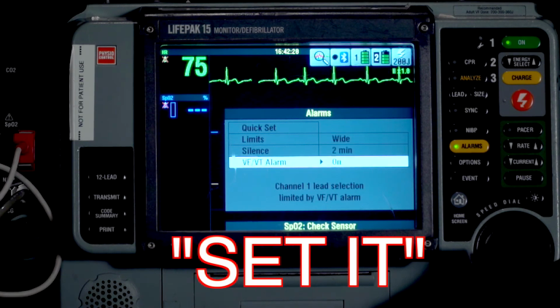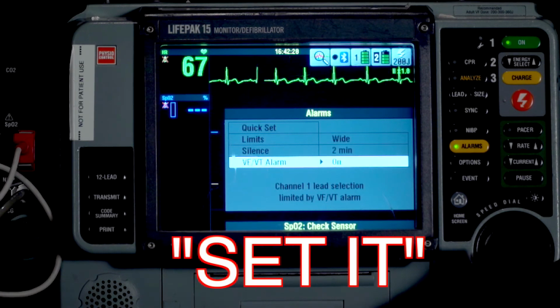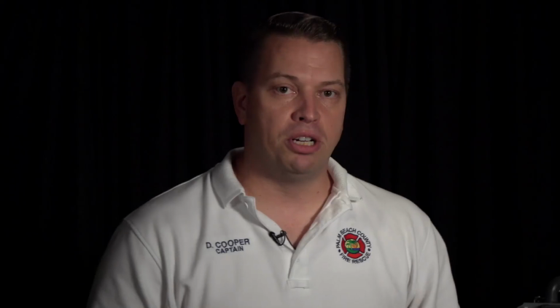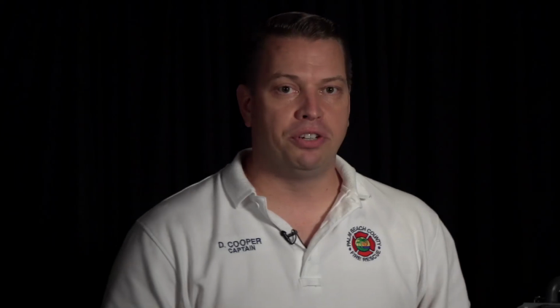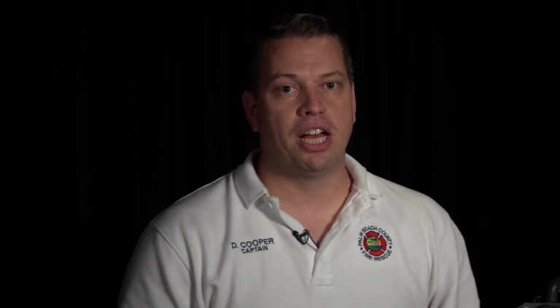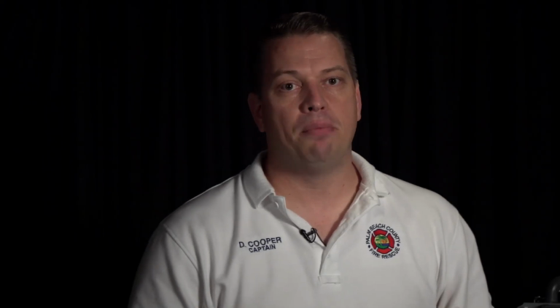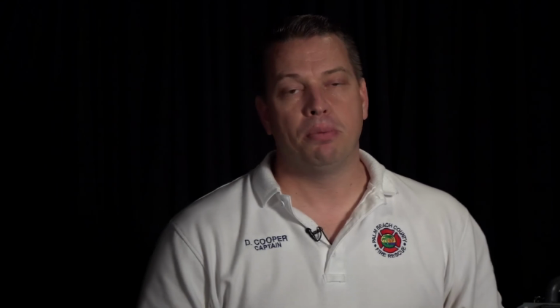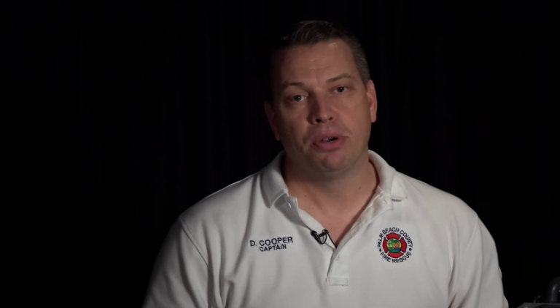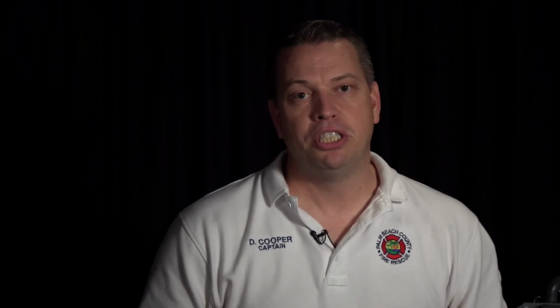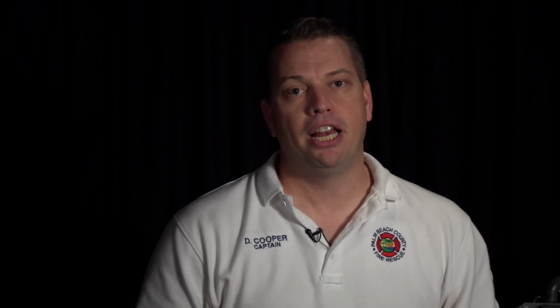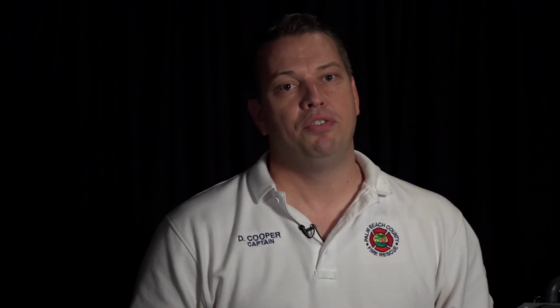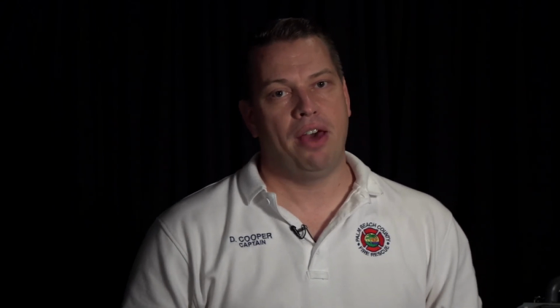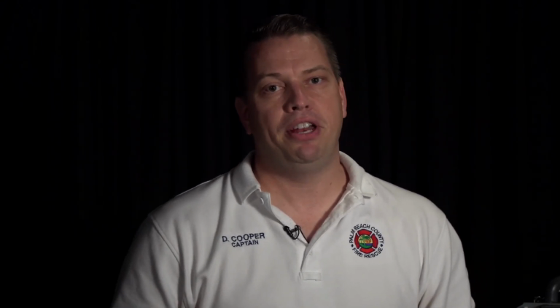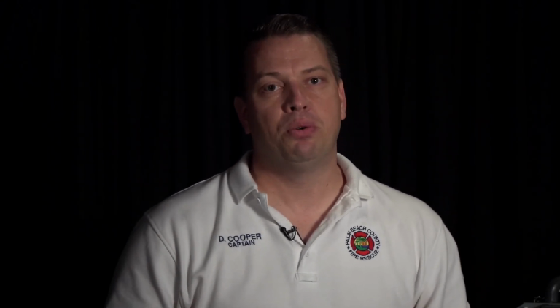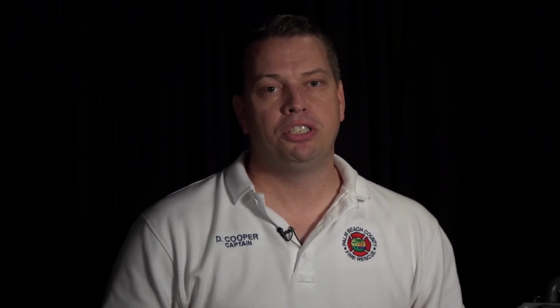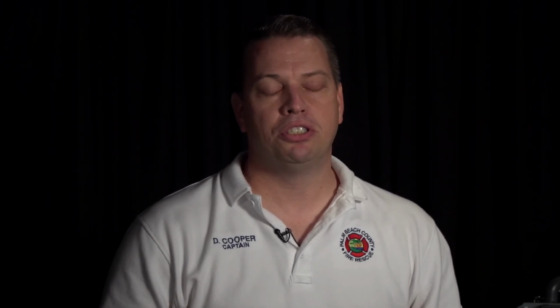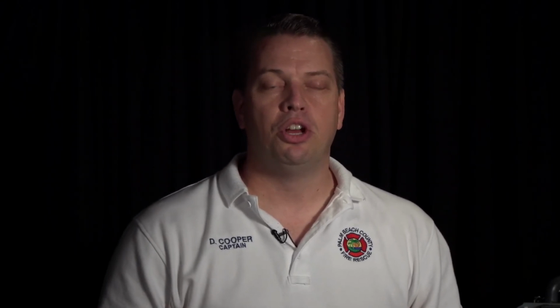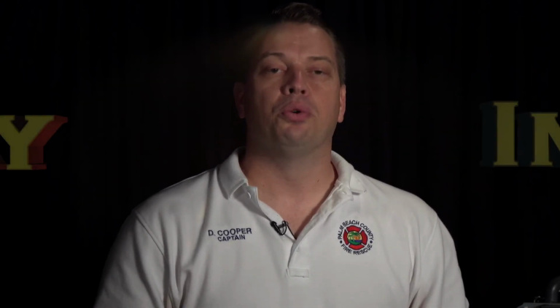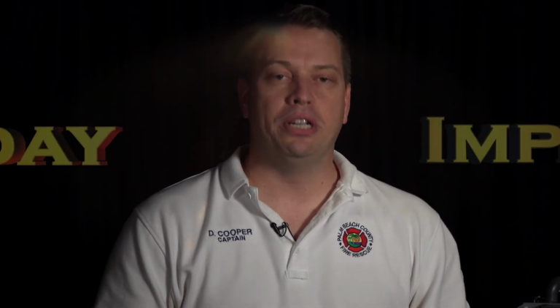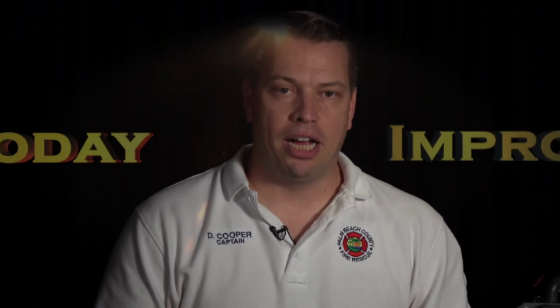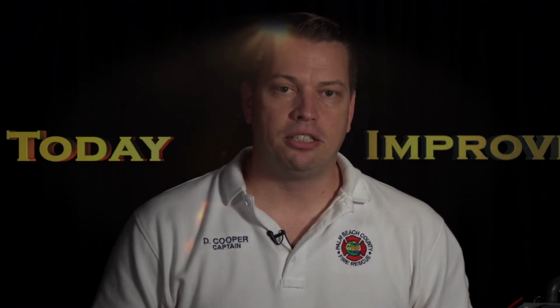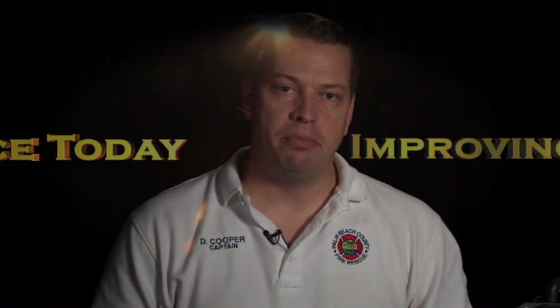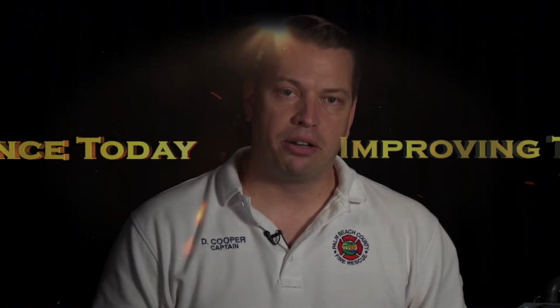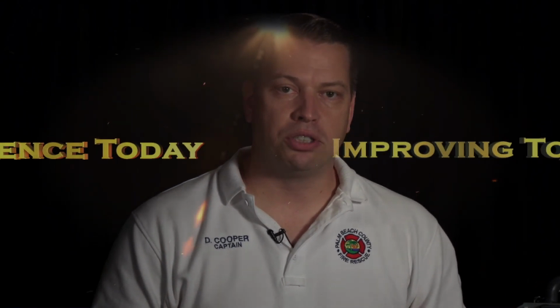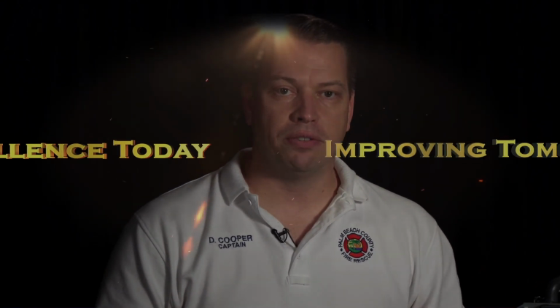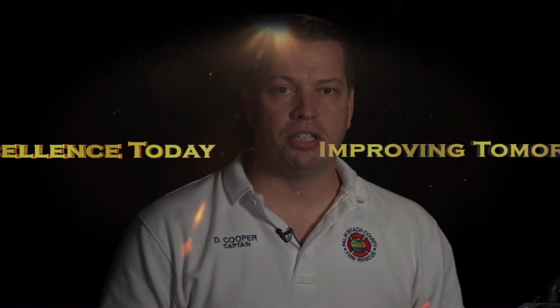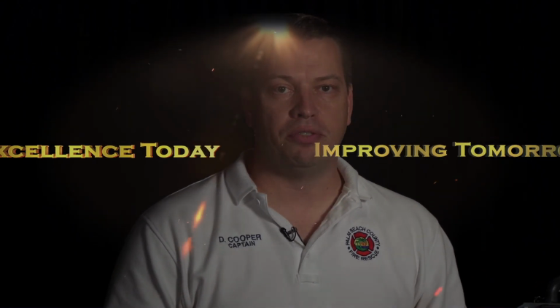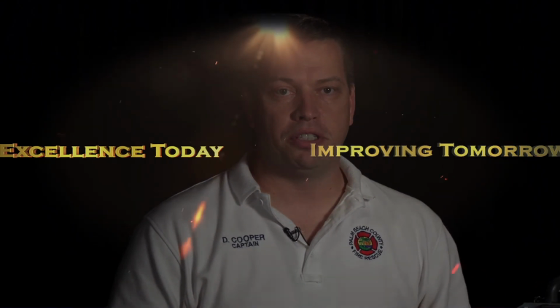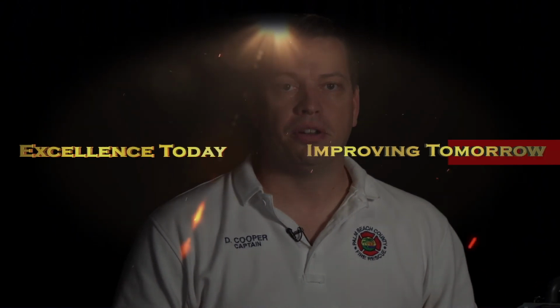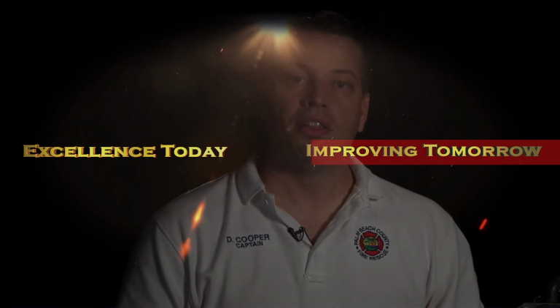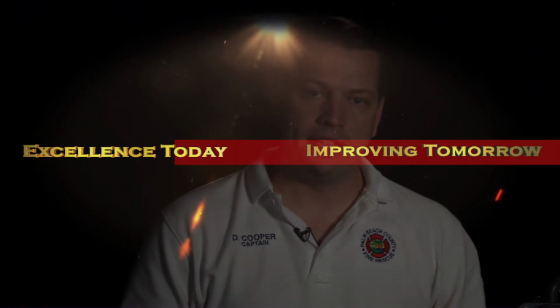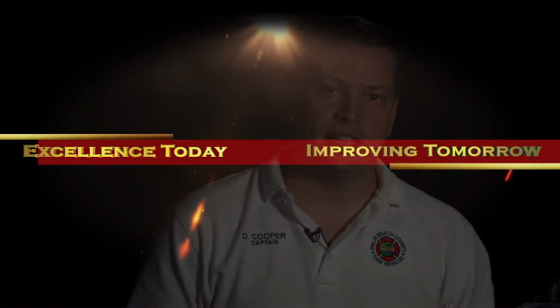Thank you so much for your time. We appreciate it. If you have any questions, reach out to the Medical Services Division. Thanks again.